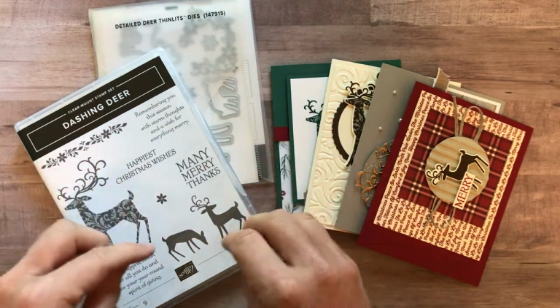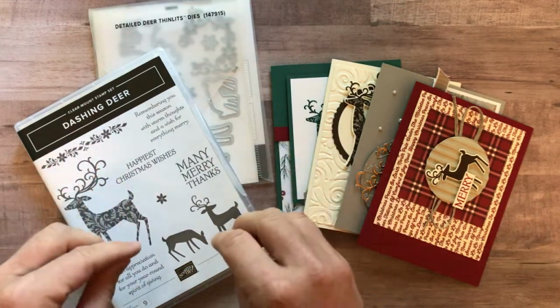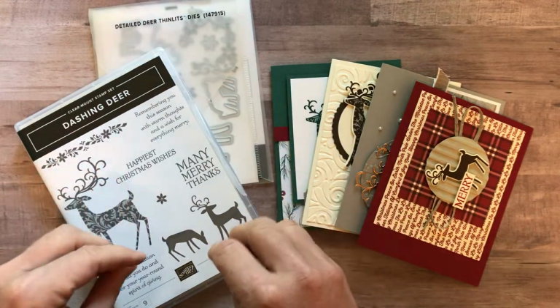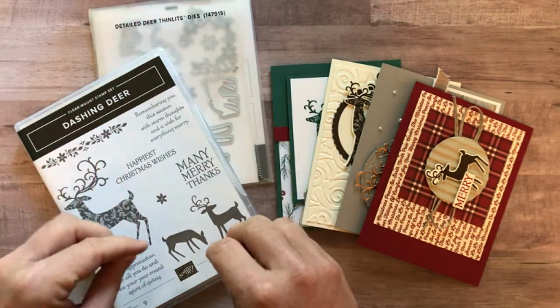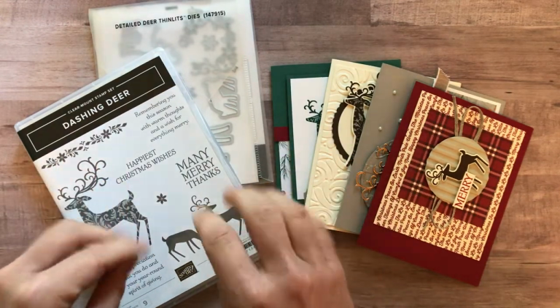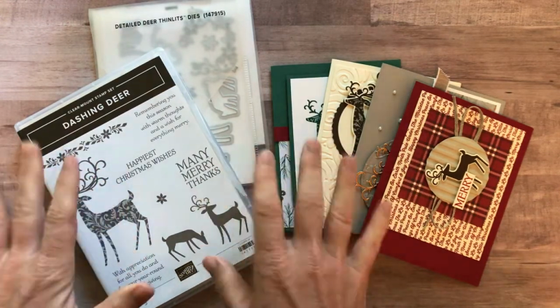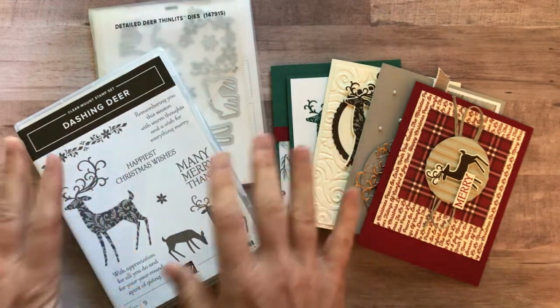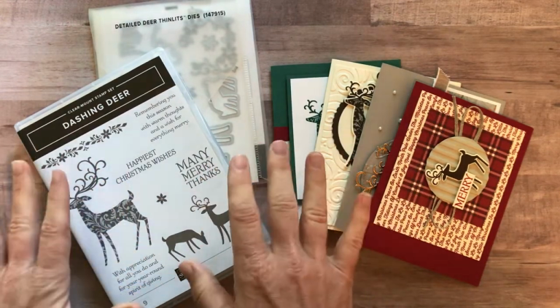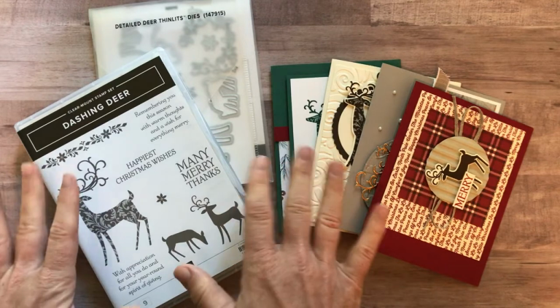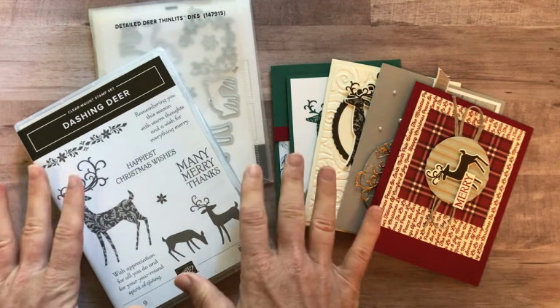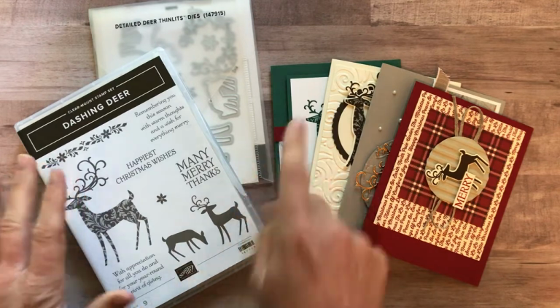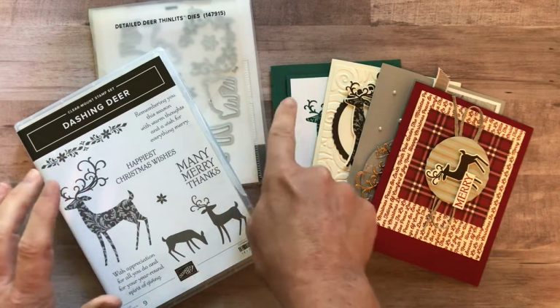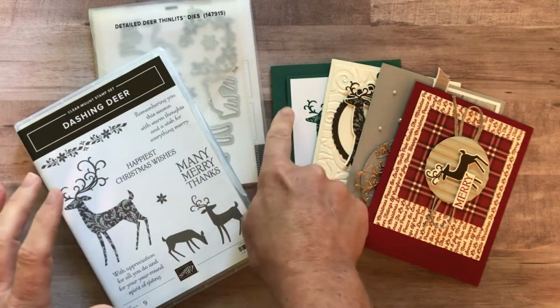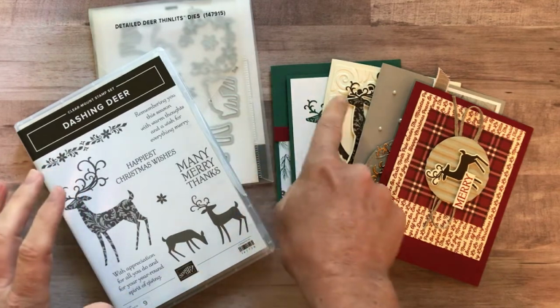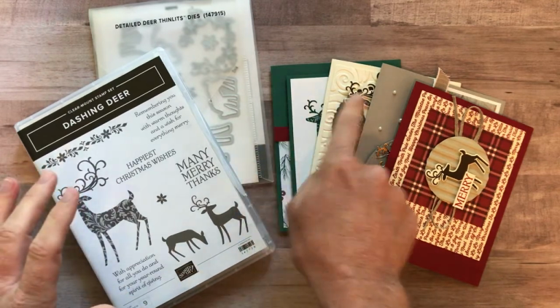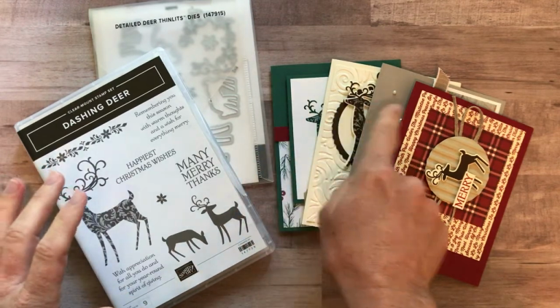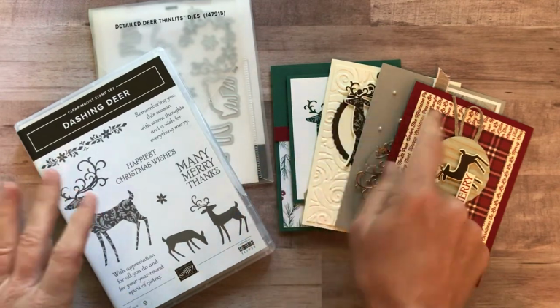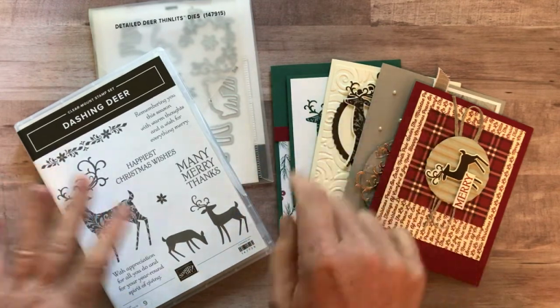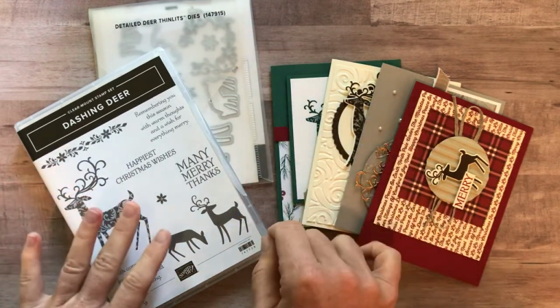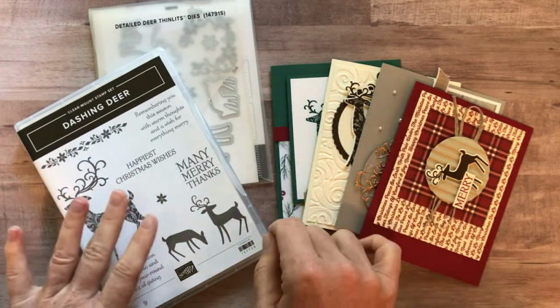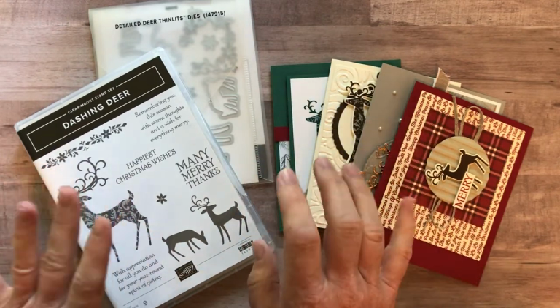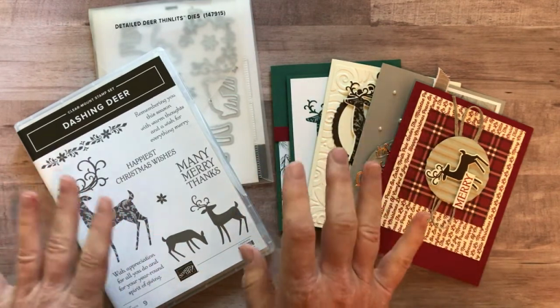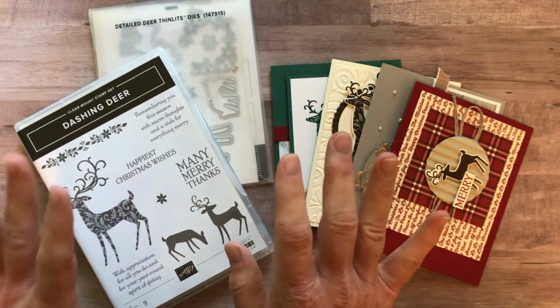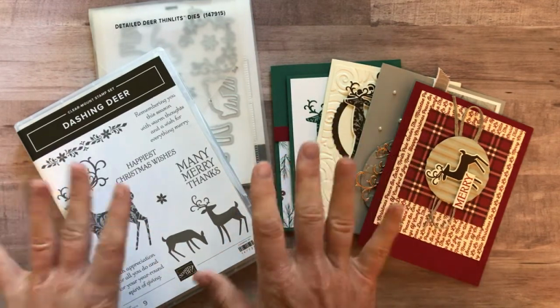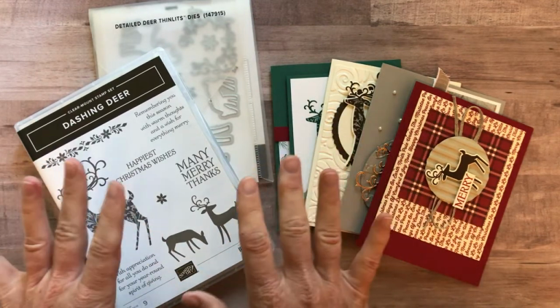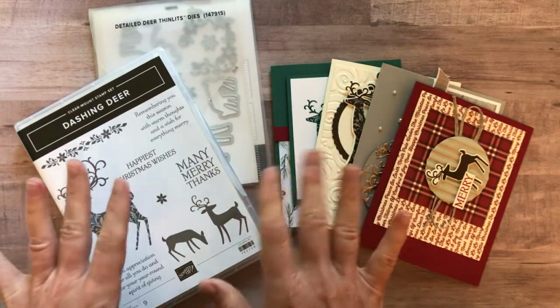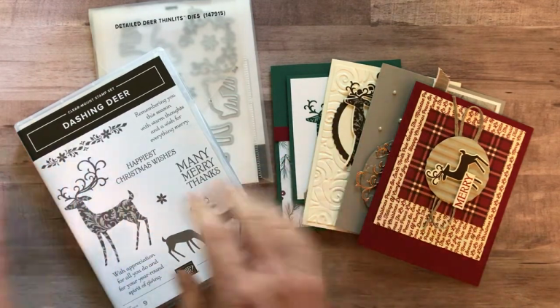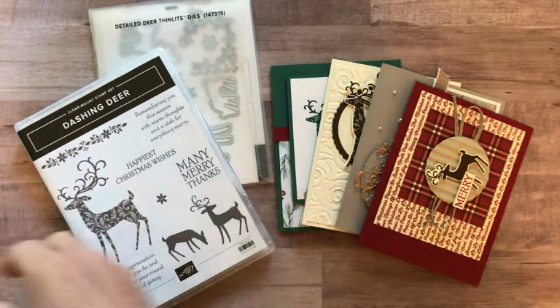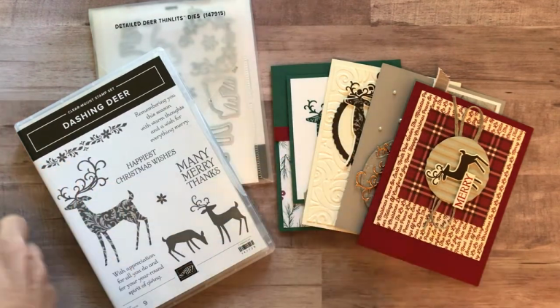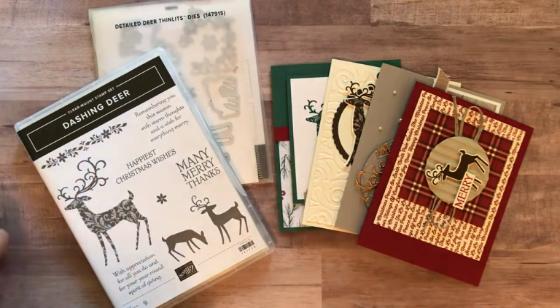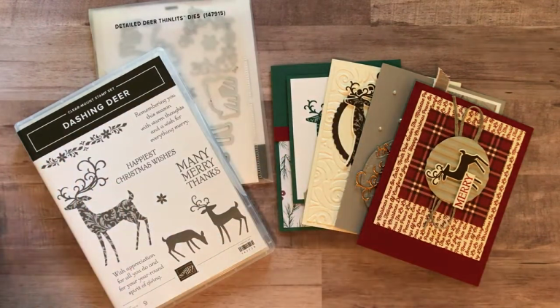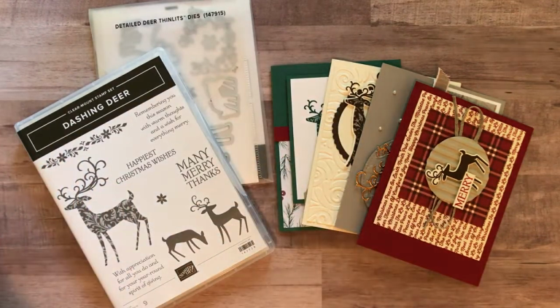This time you're going to make 12 cards — three of each of these four cards in this awesome class to go.